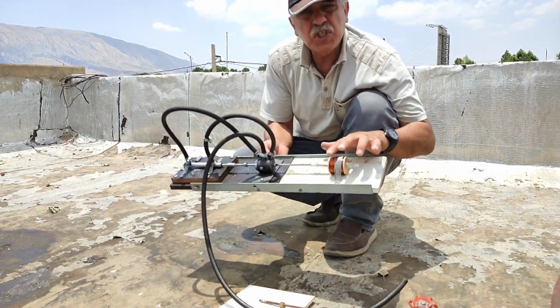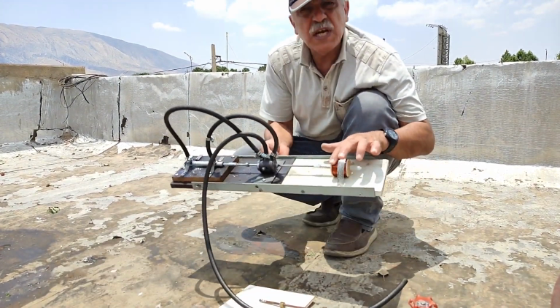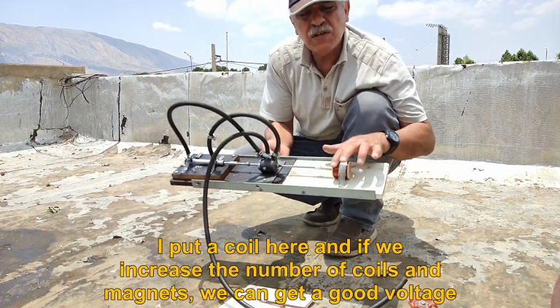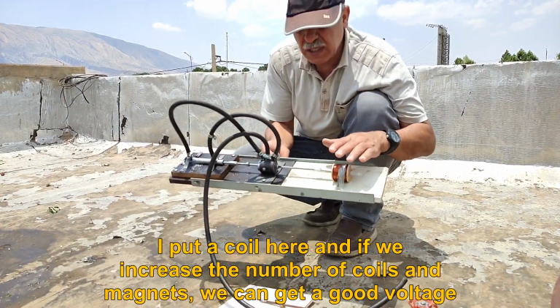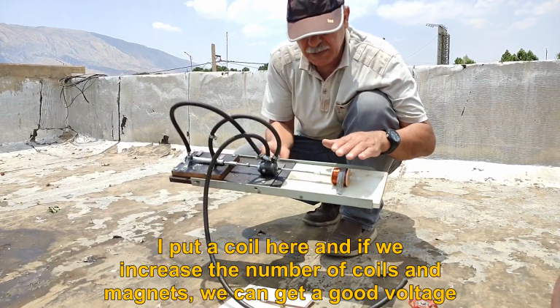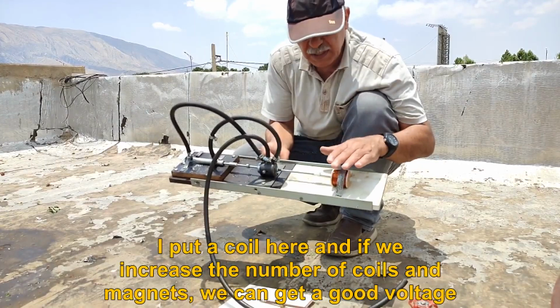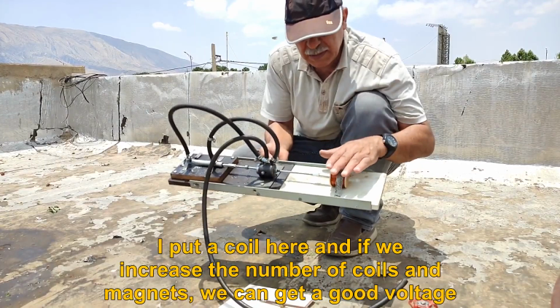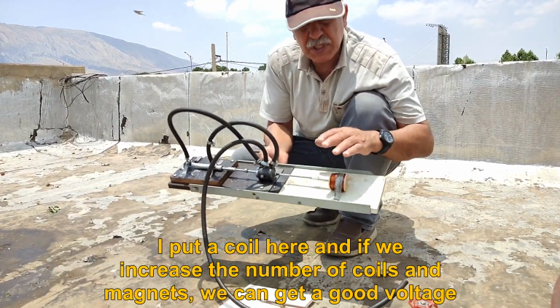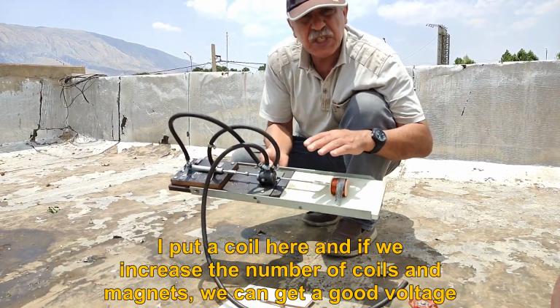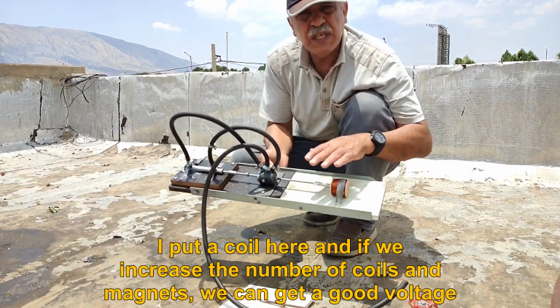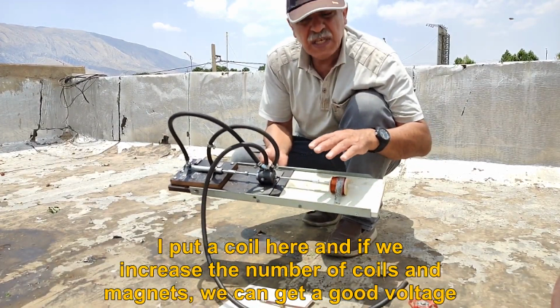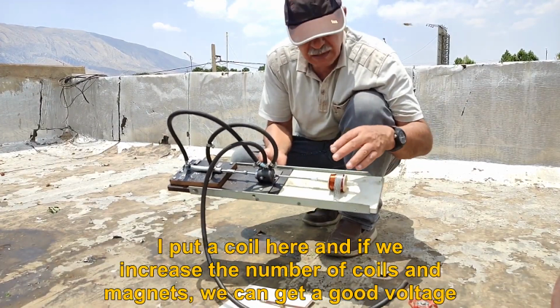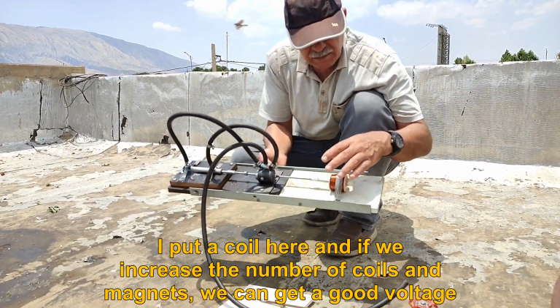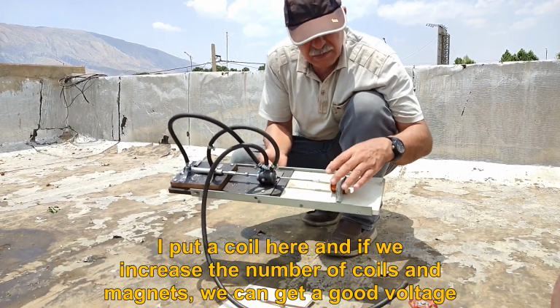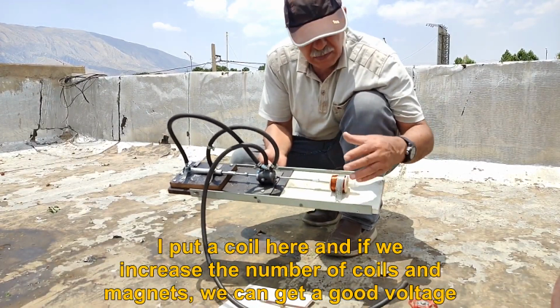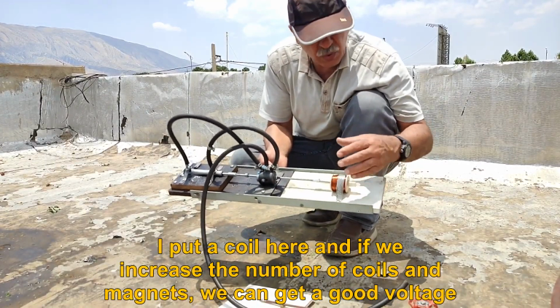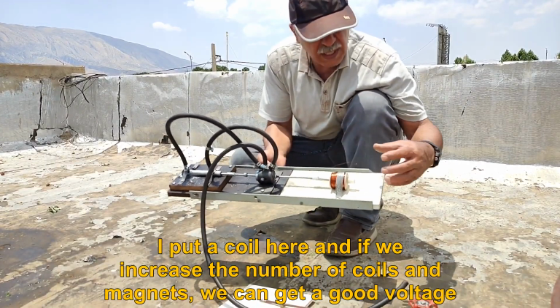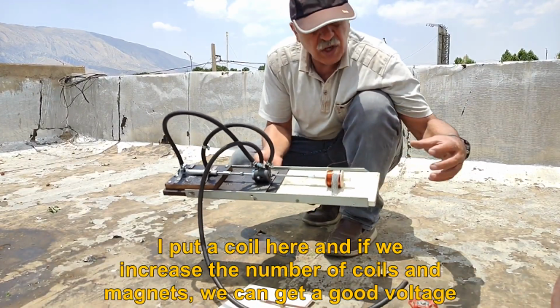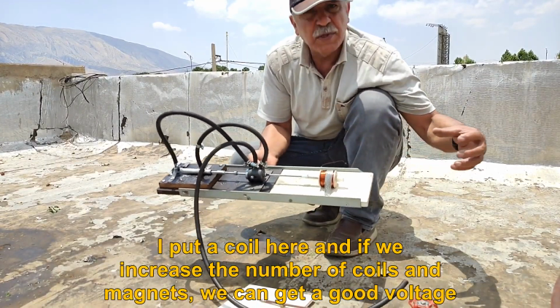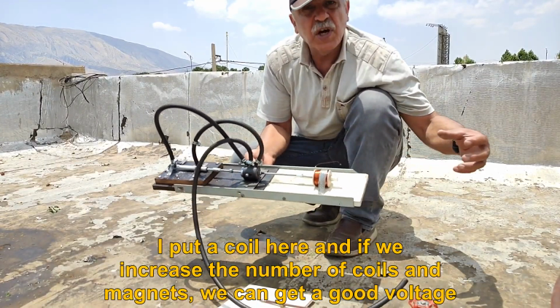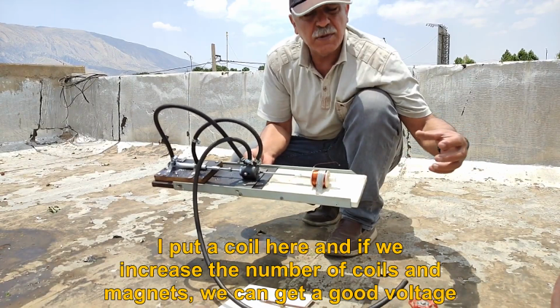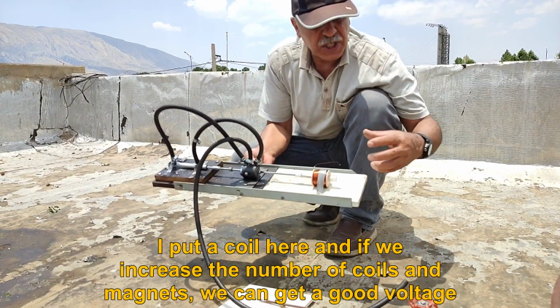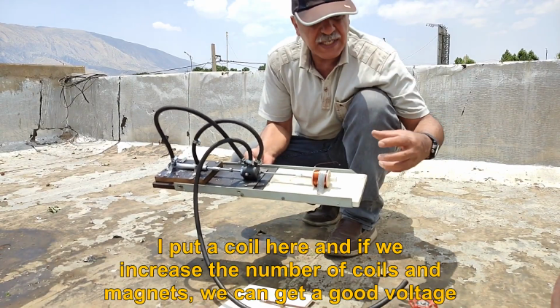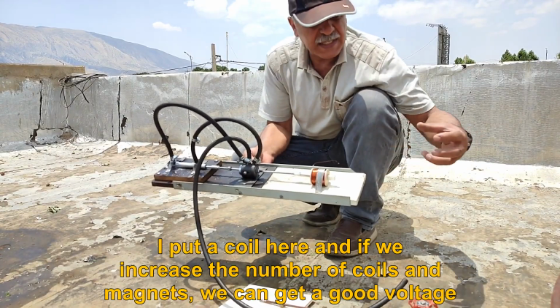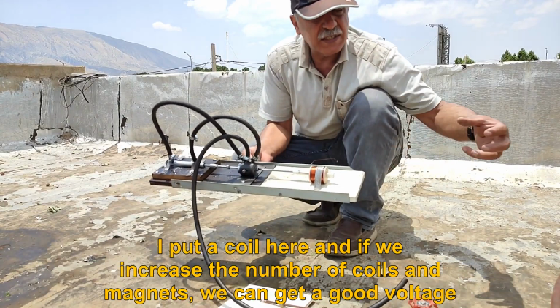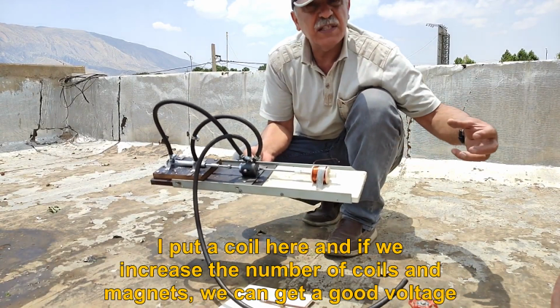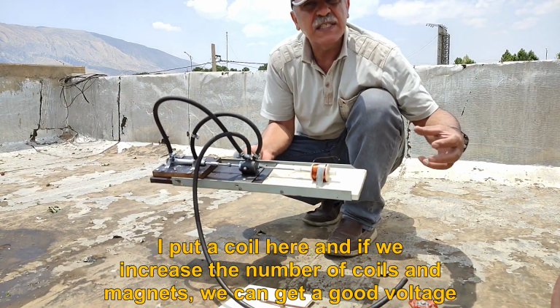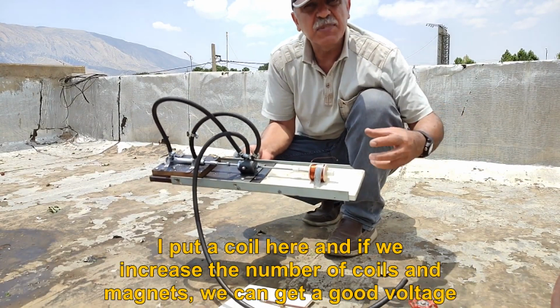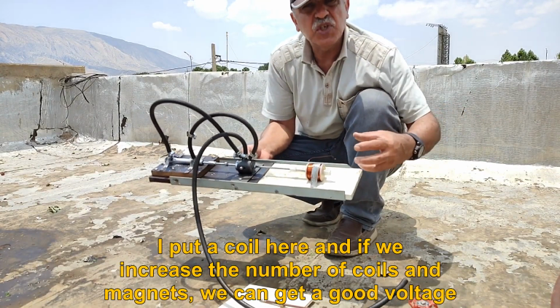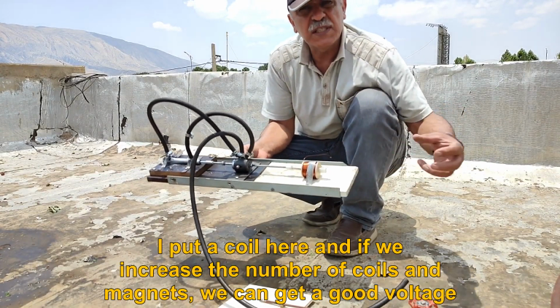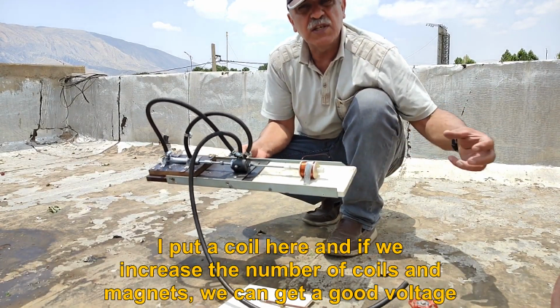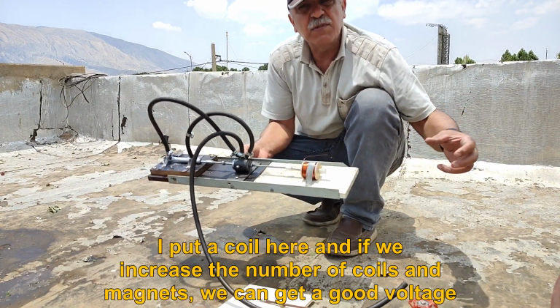I put a coil here, and if we increase the number of coils and magnets, we can get a good voltage.